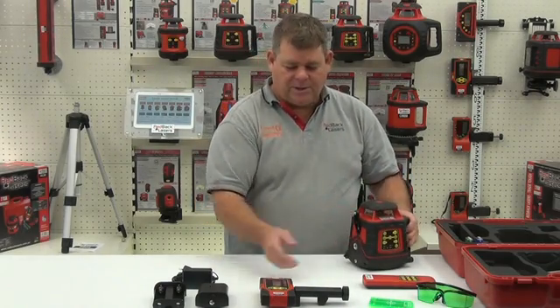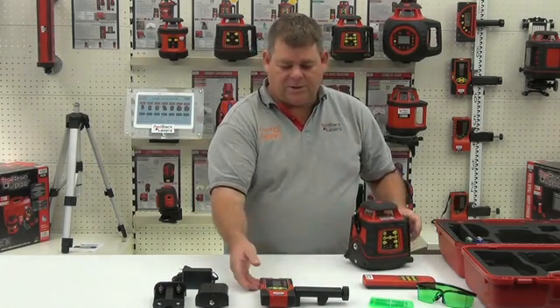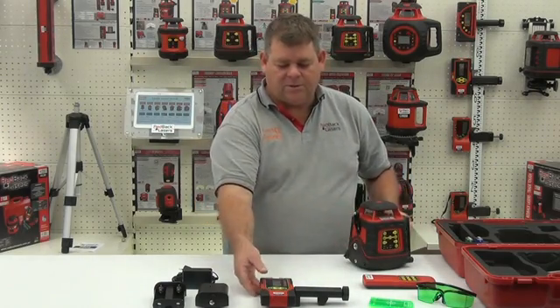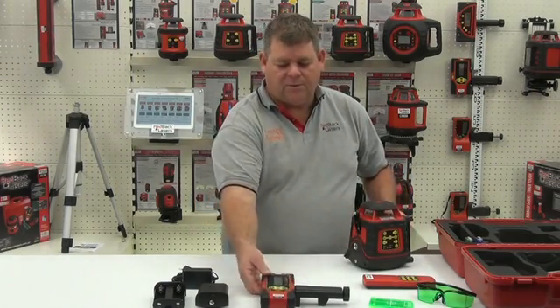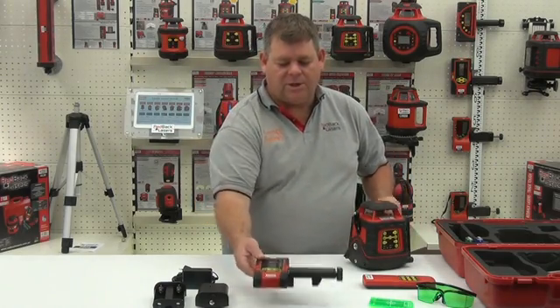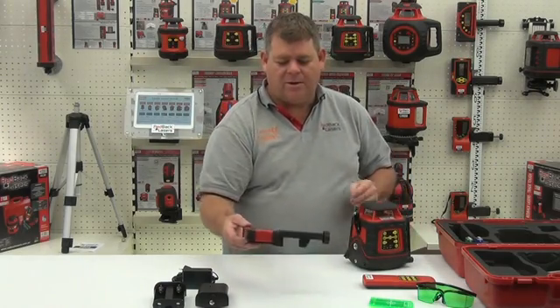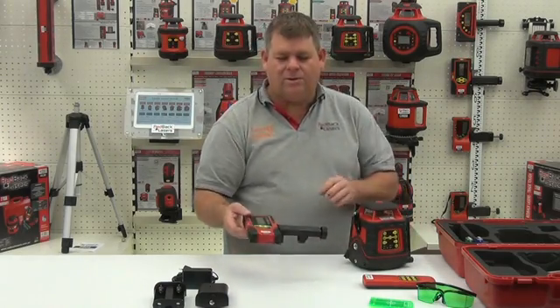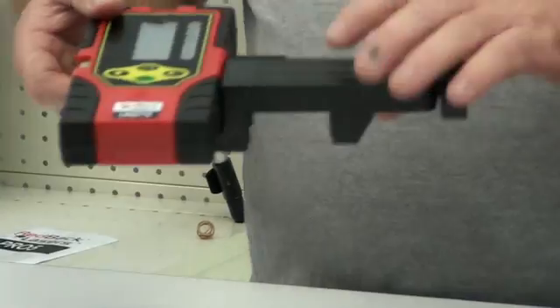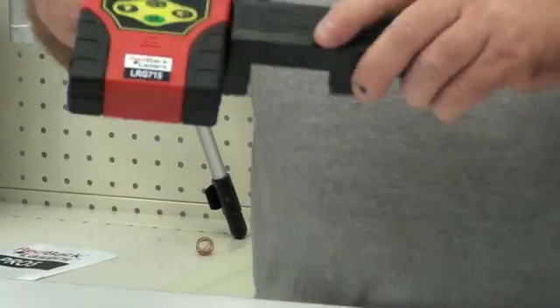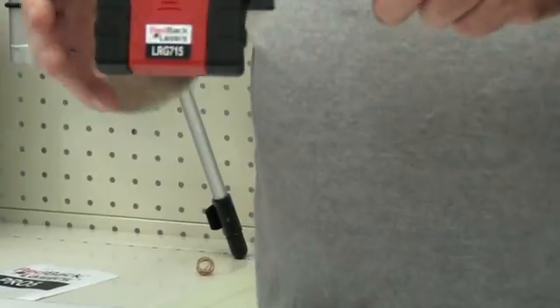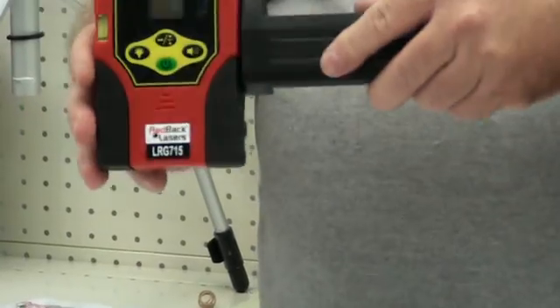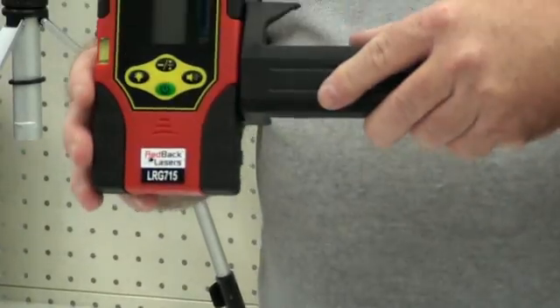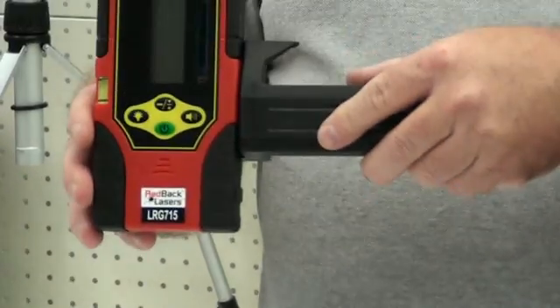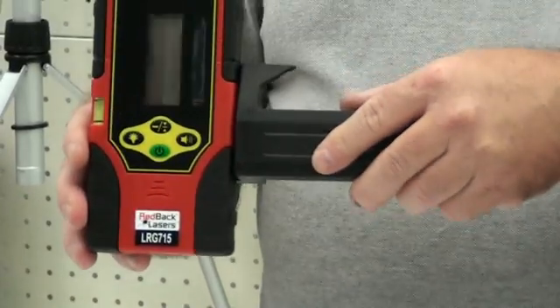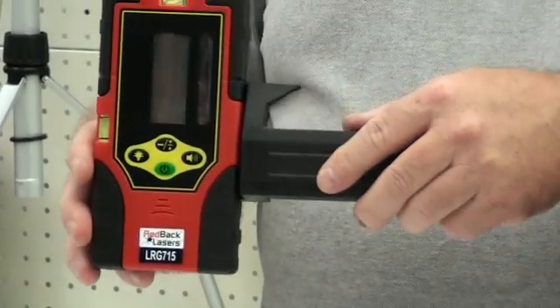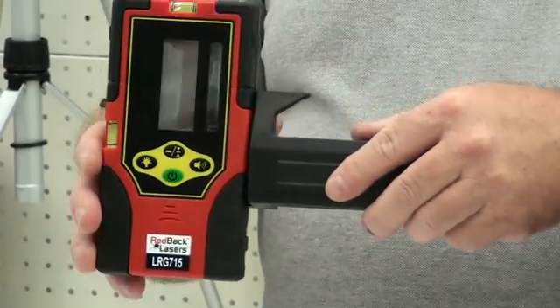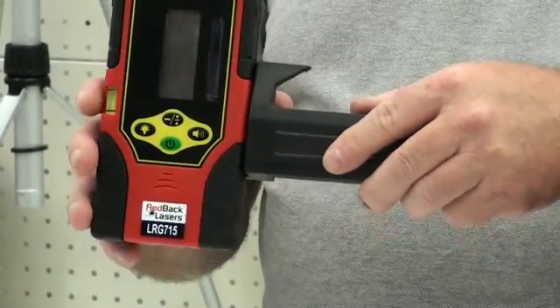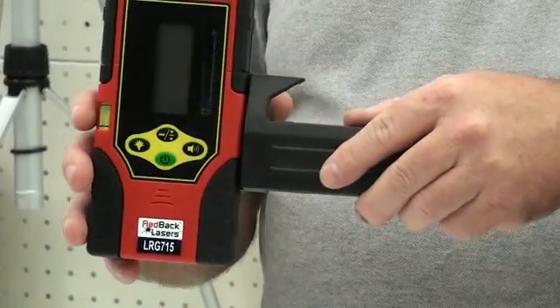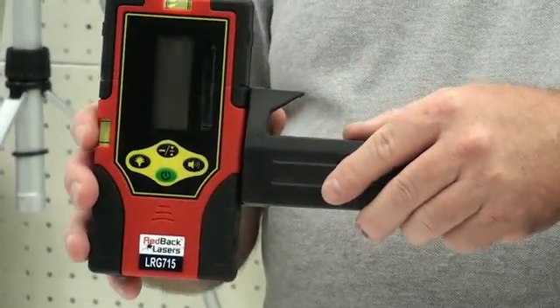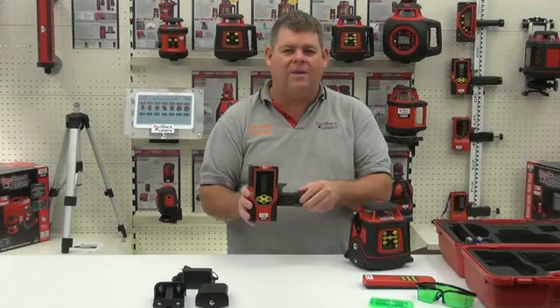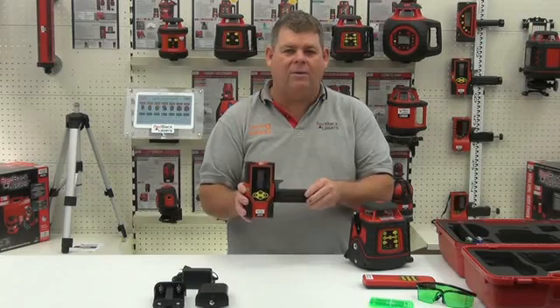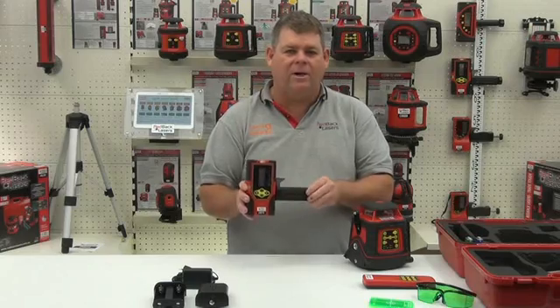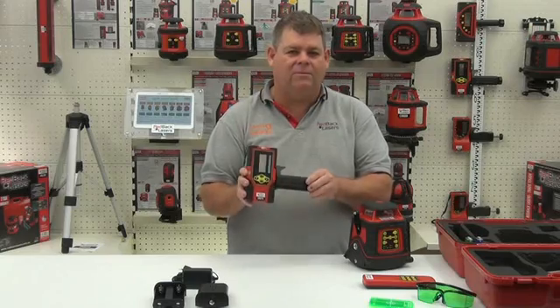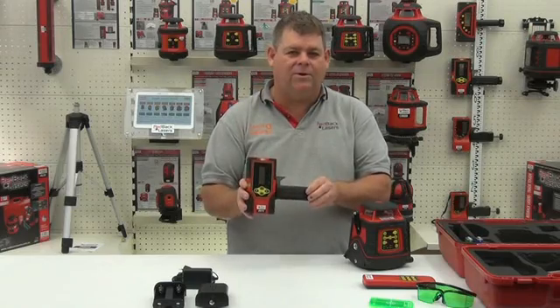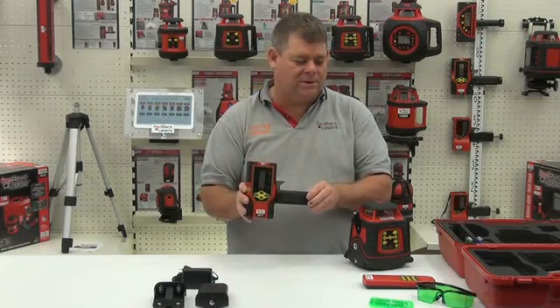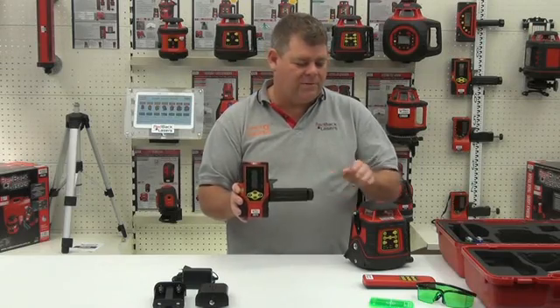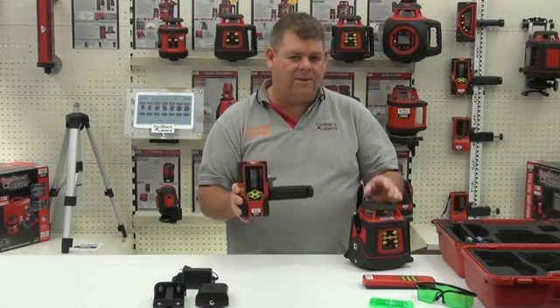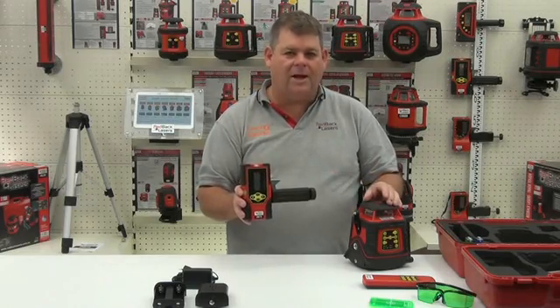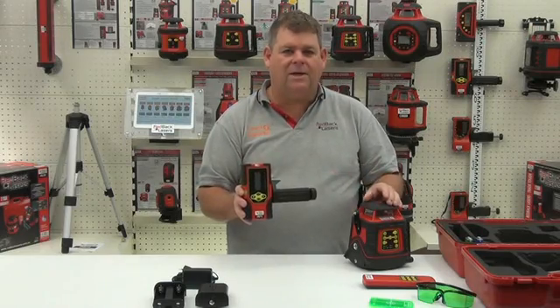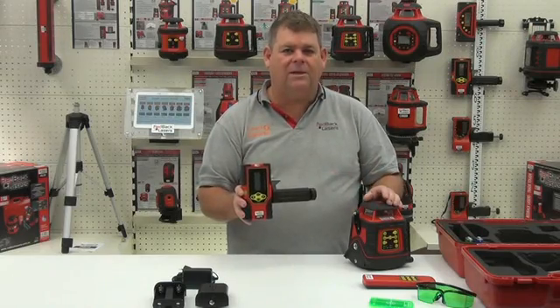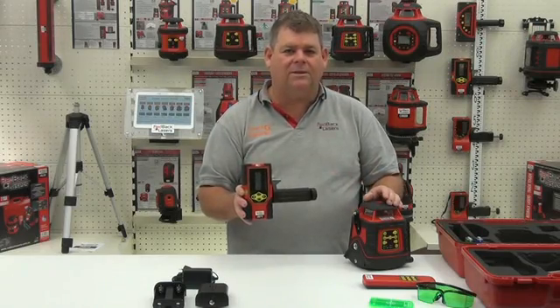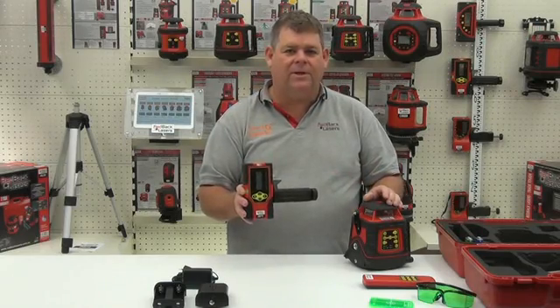The EGL624G also comes with the green laser receiver, and we'll look further at the operation of both the receiver and the laser in the next video.